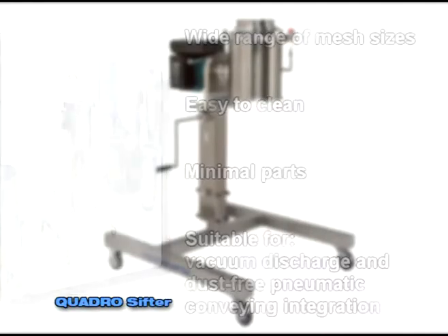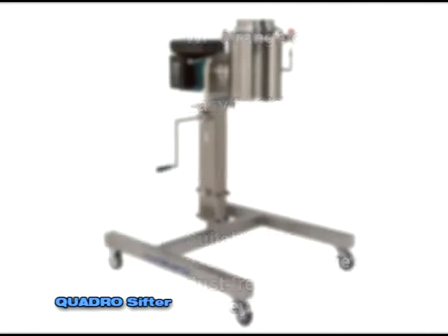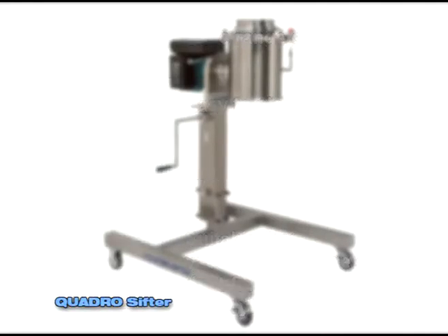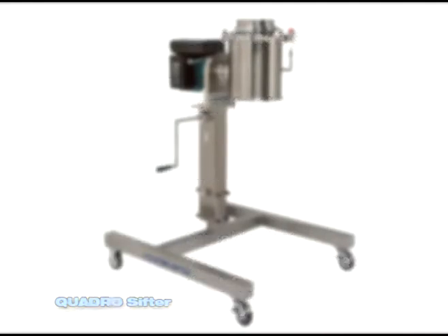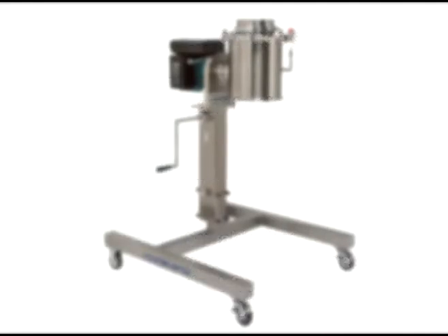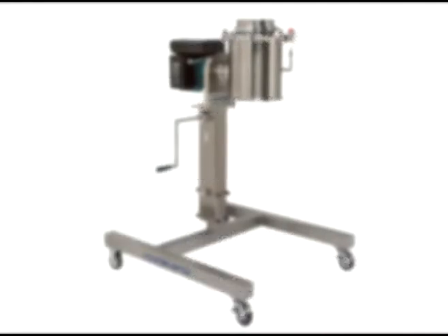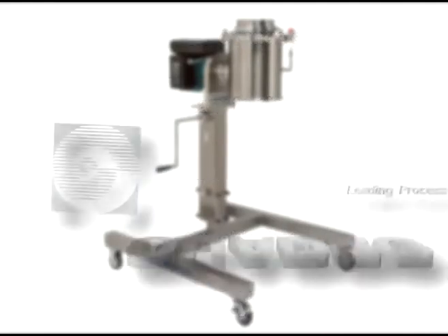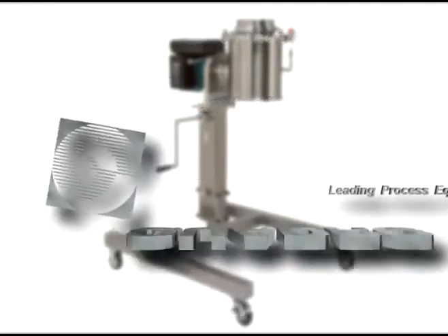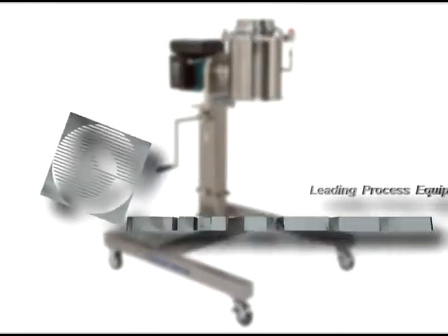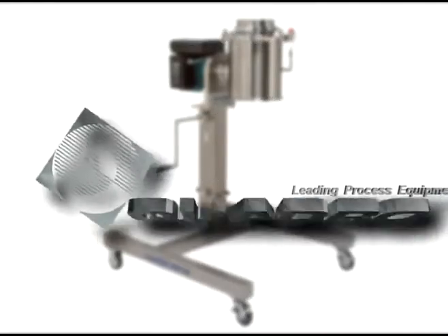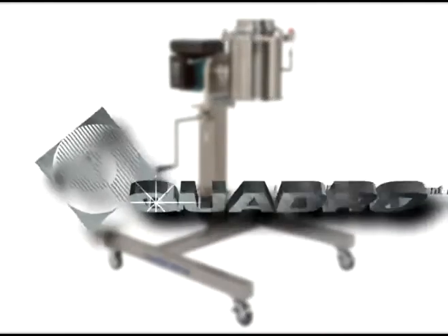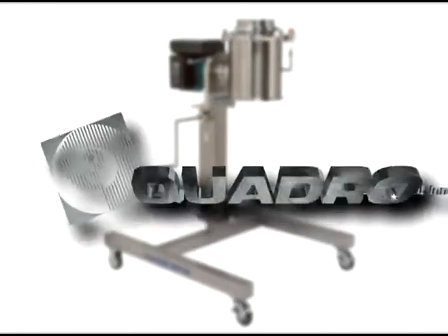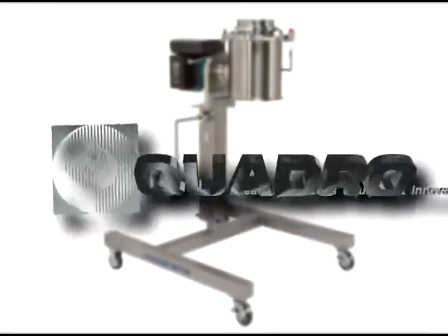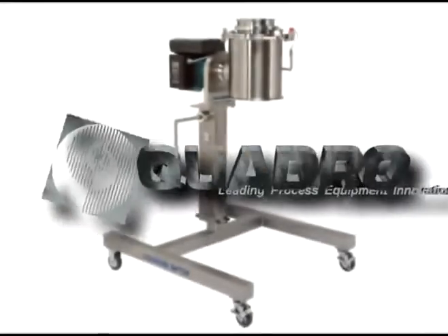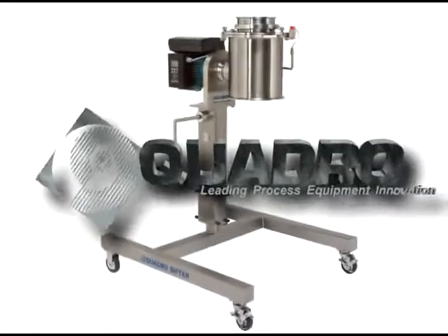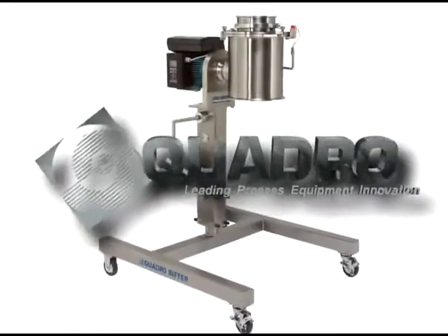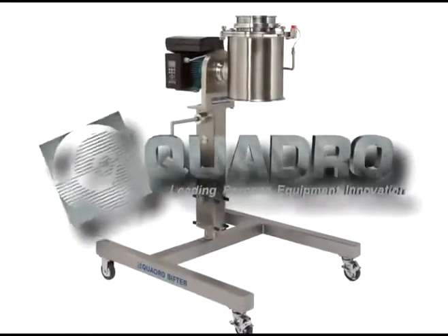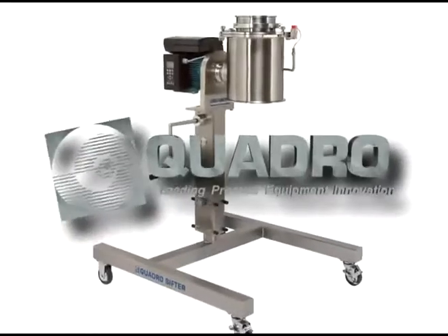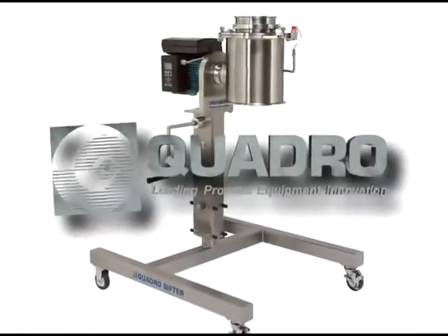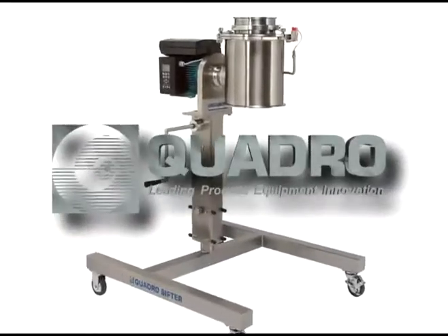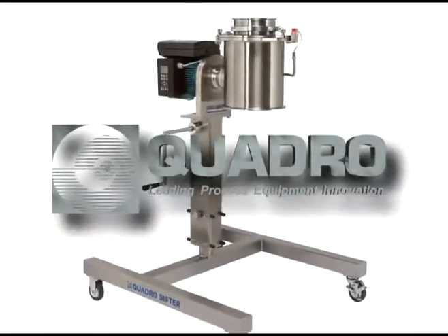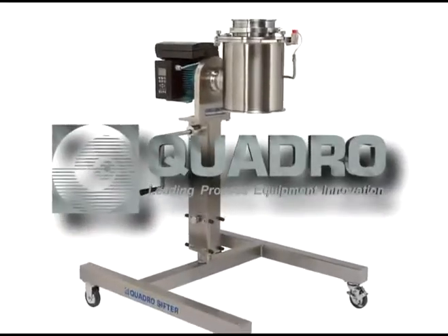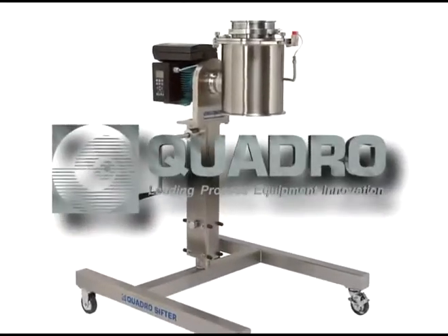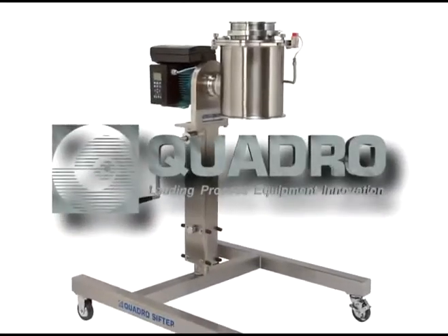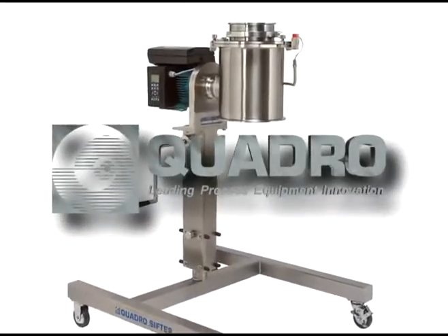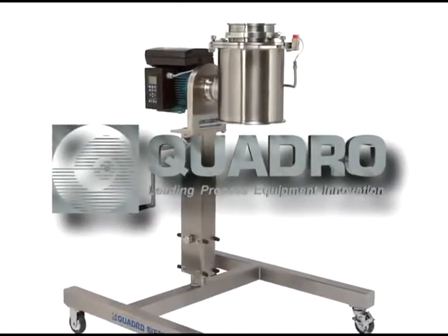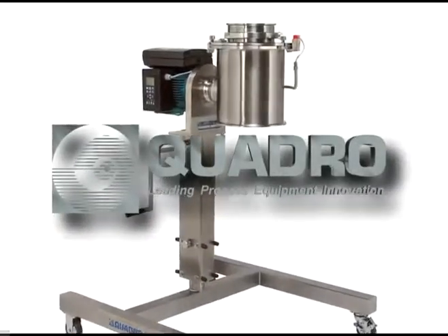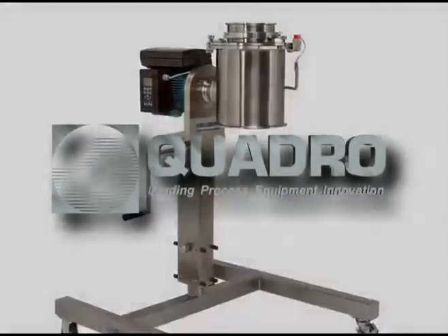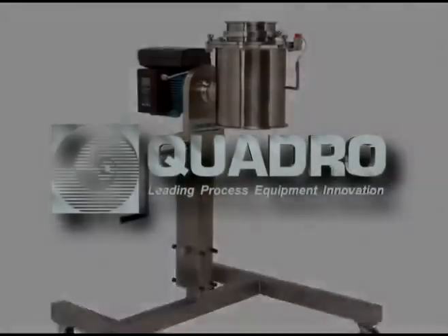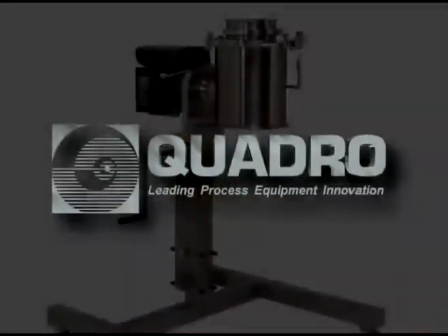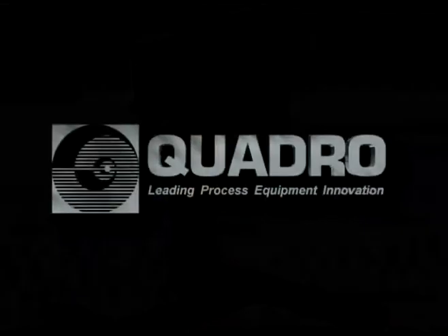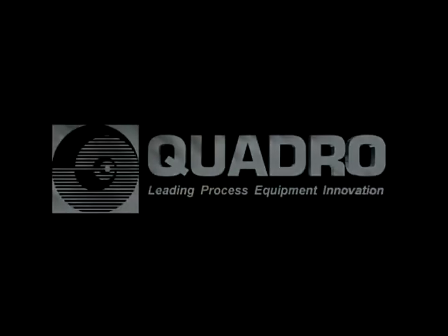This concludes our presentation. Thank you for your interest in Quadro.